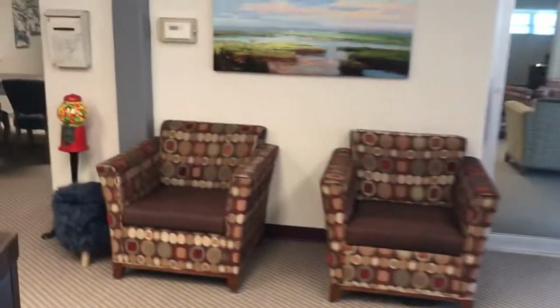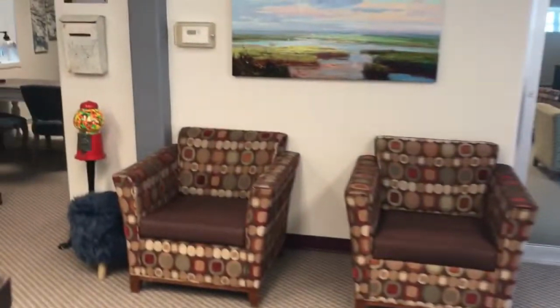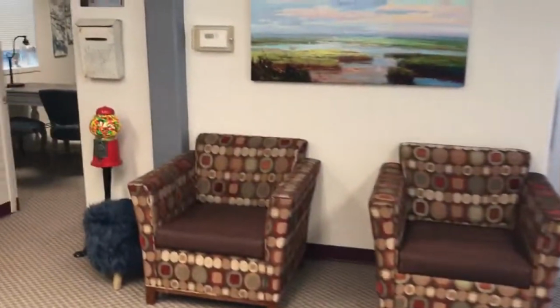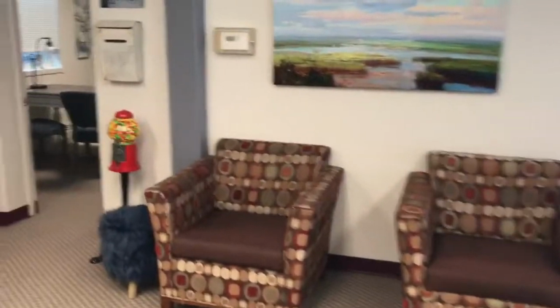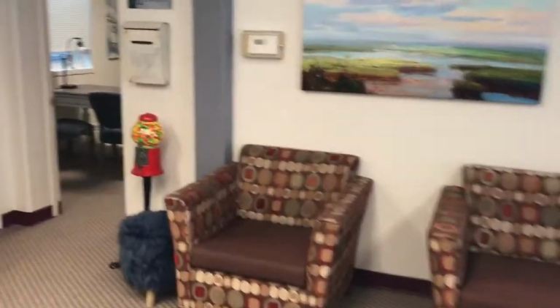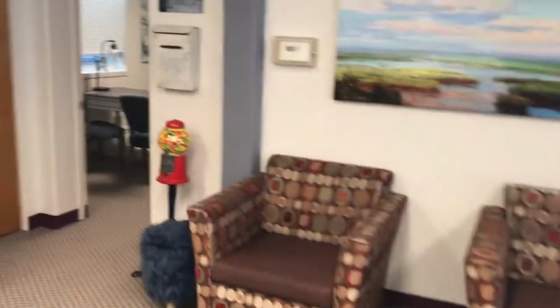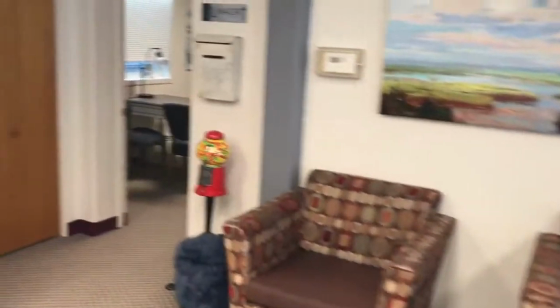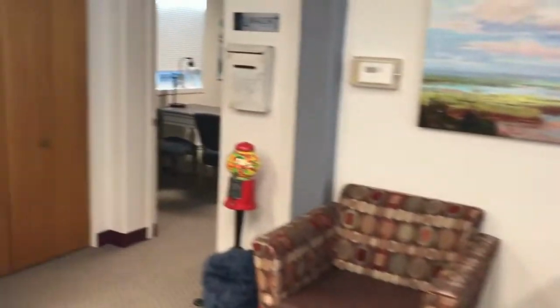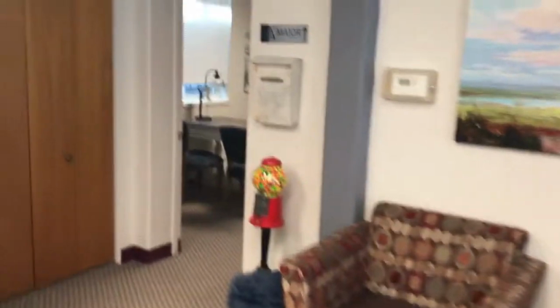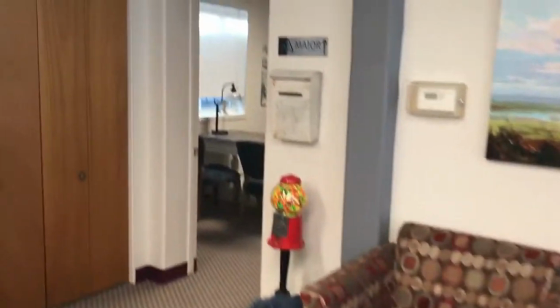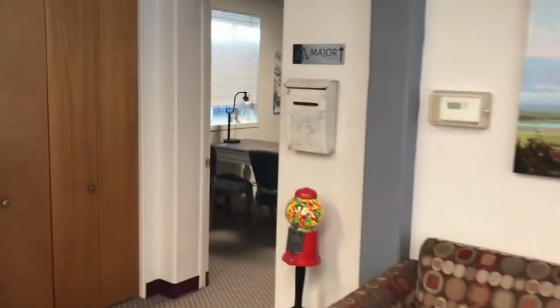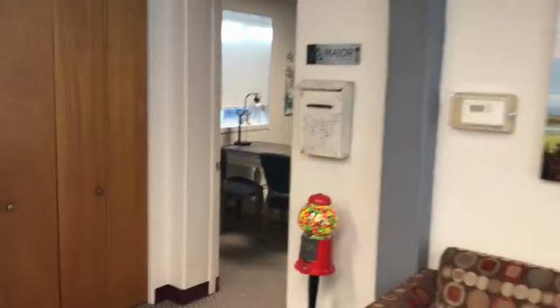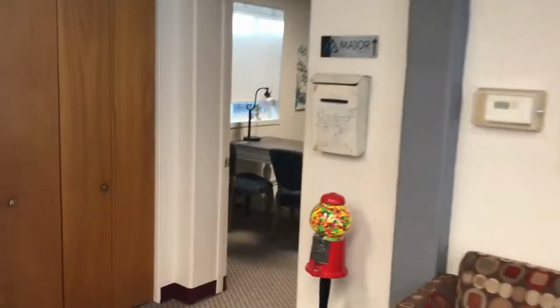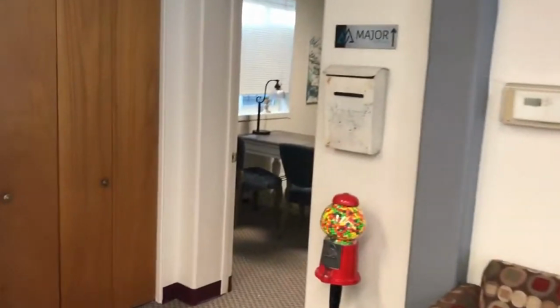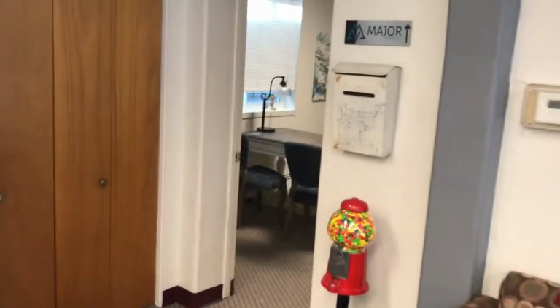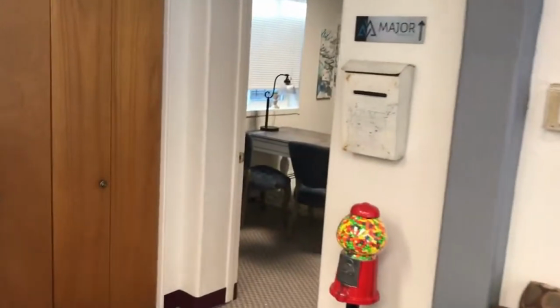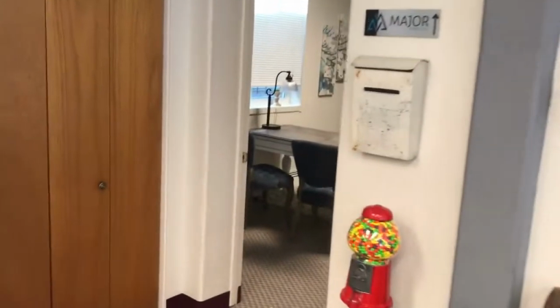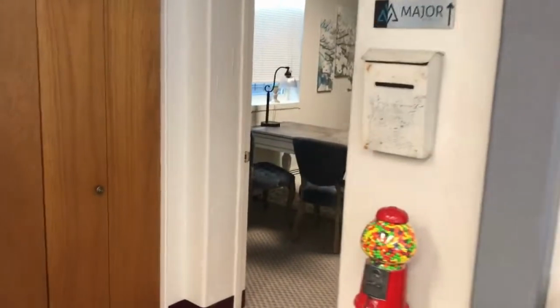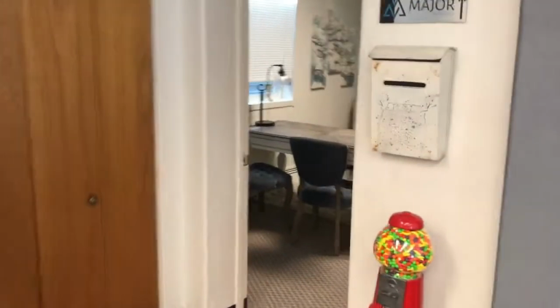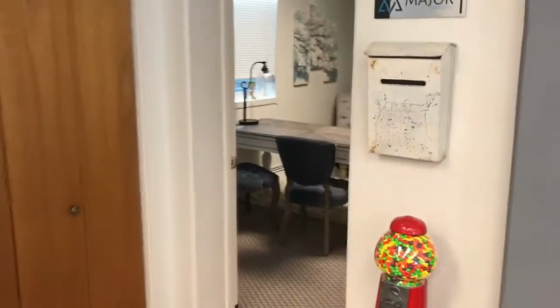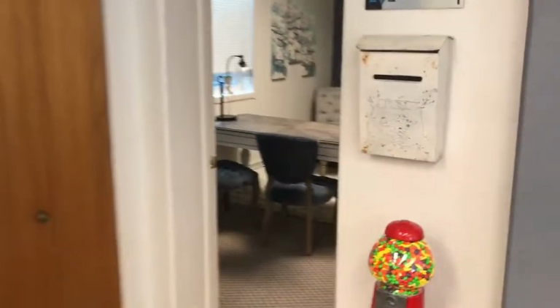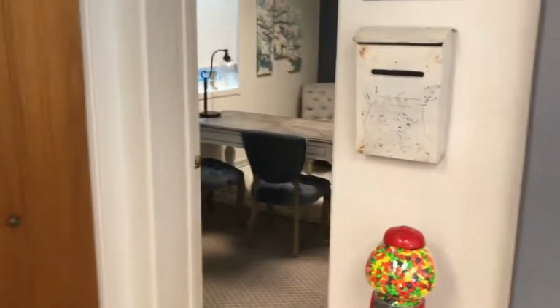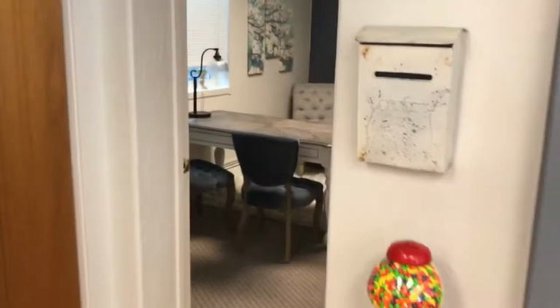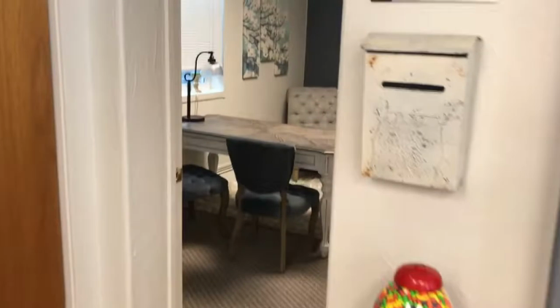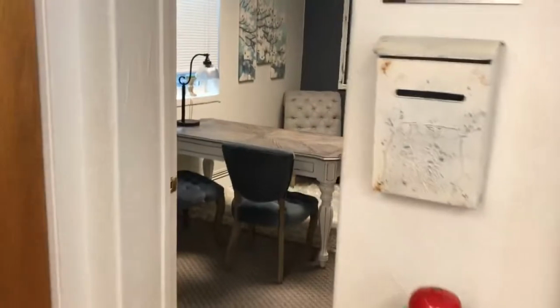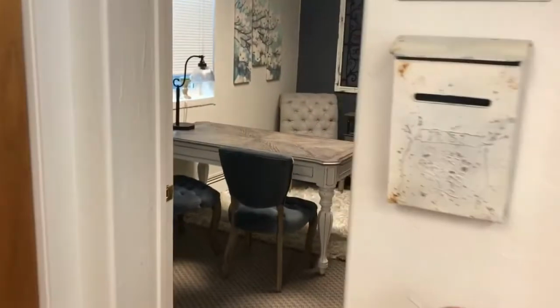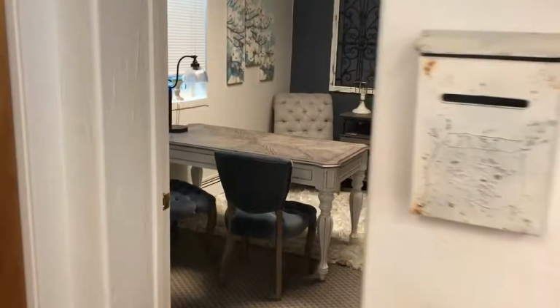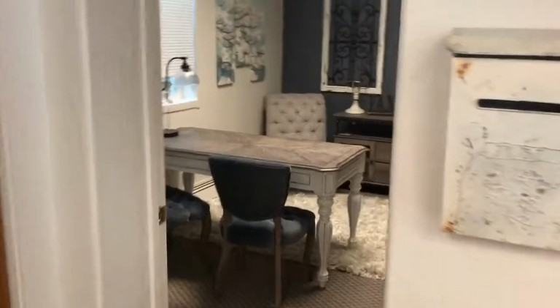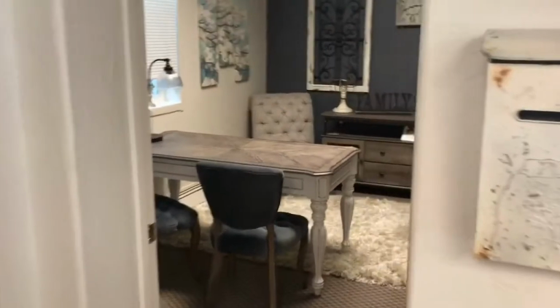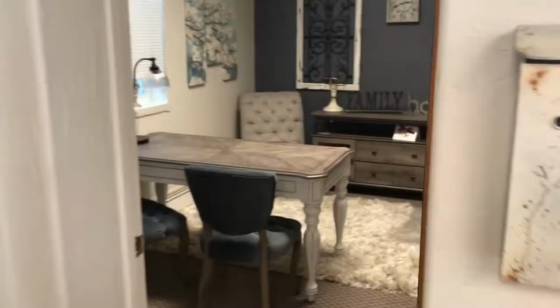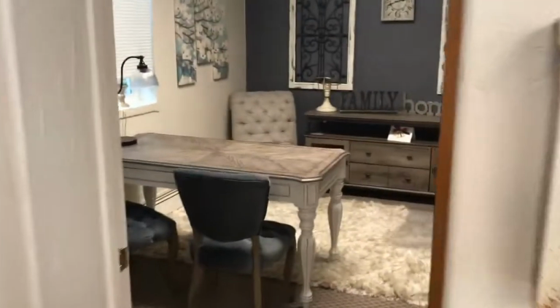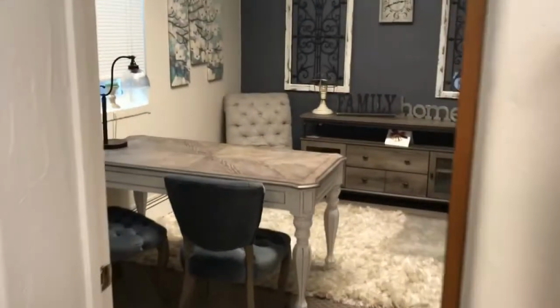My wife does mortgages, and she's going to have a little office inside here too. And this is her office here.